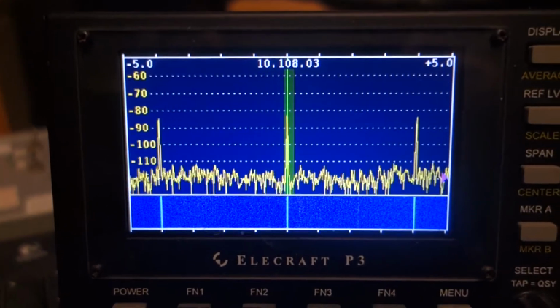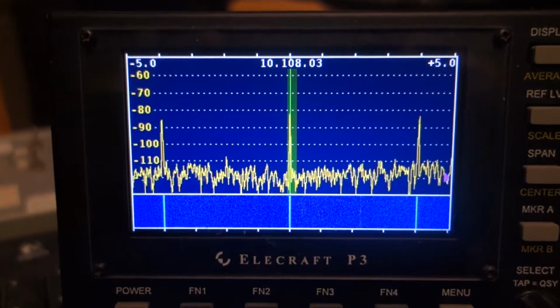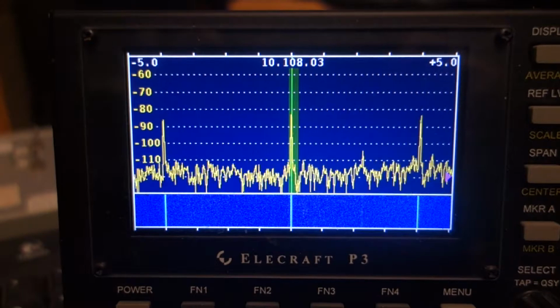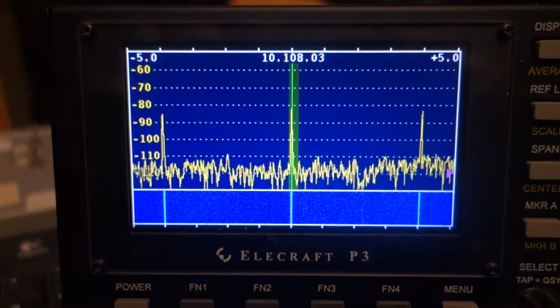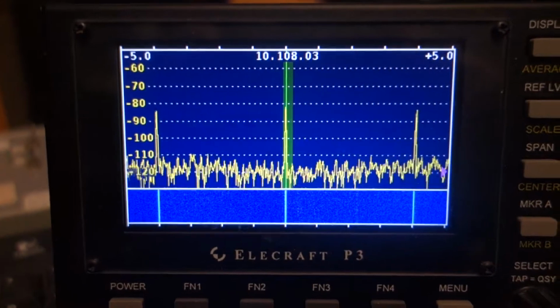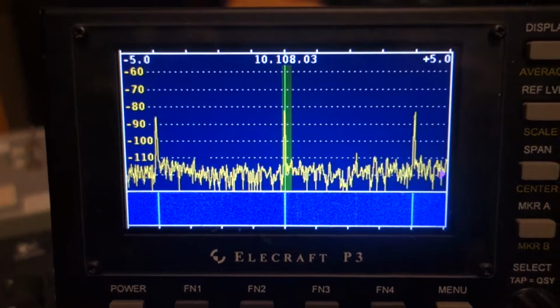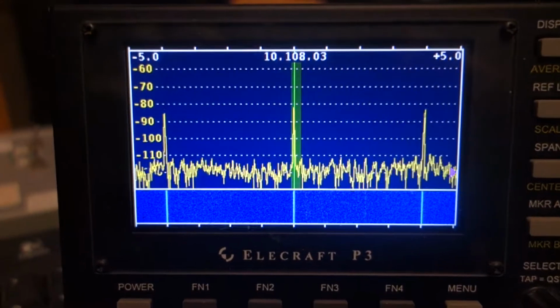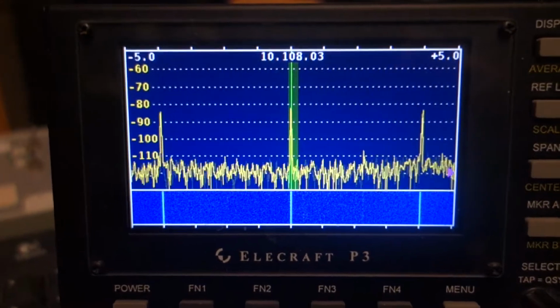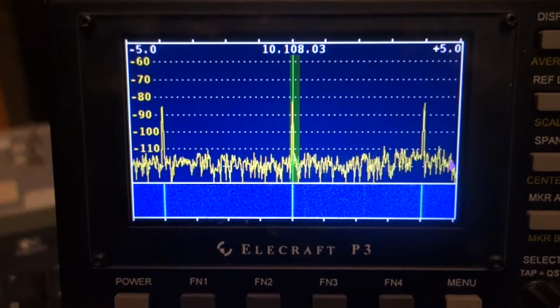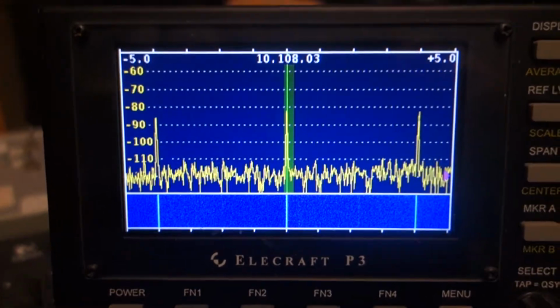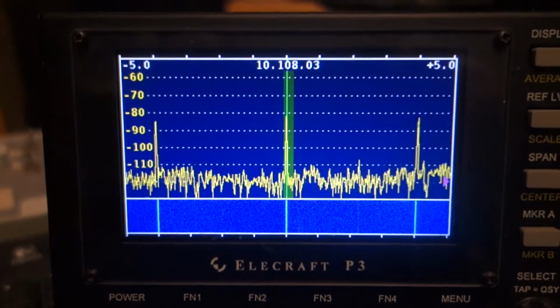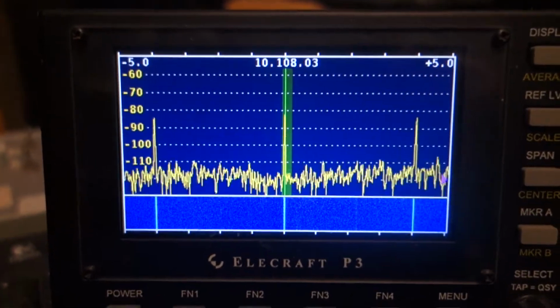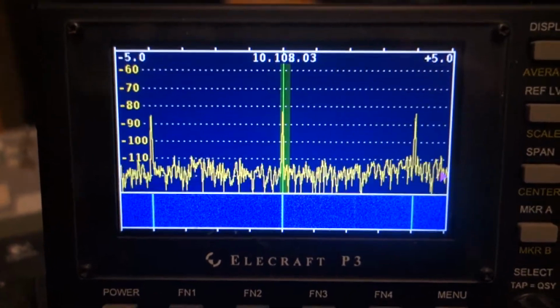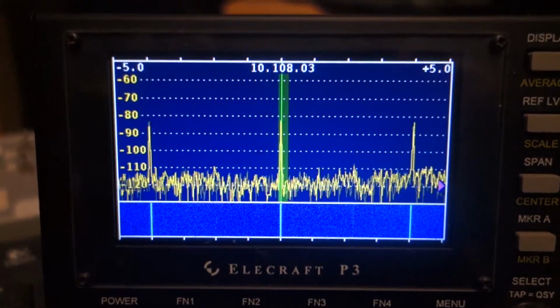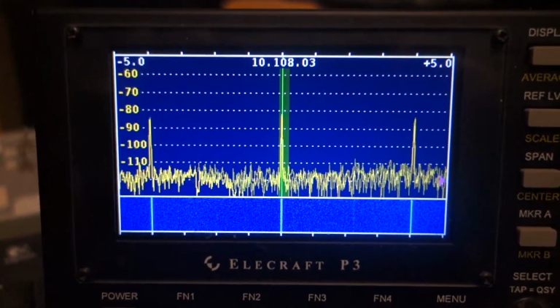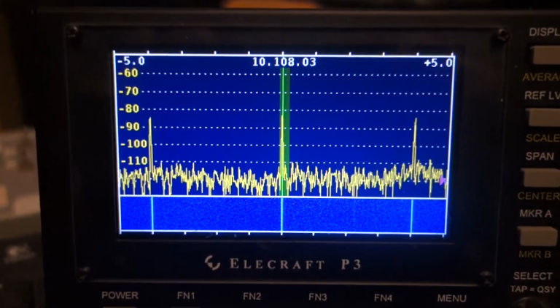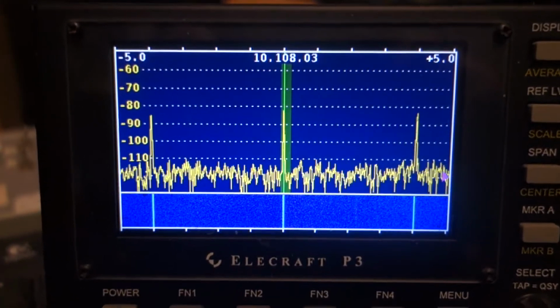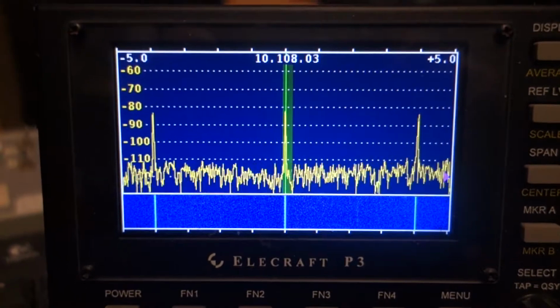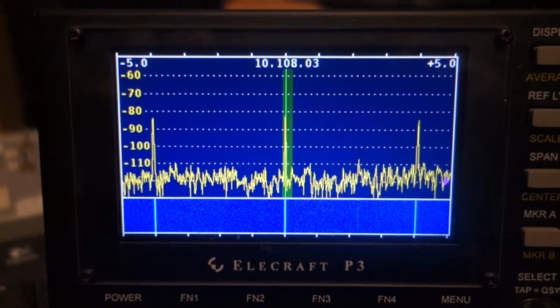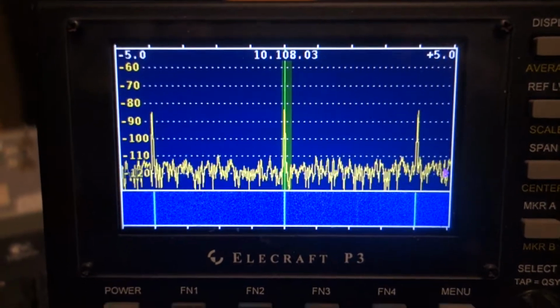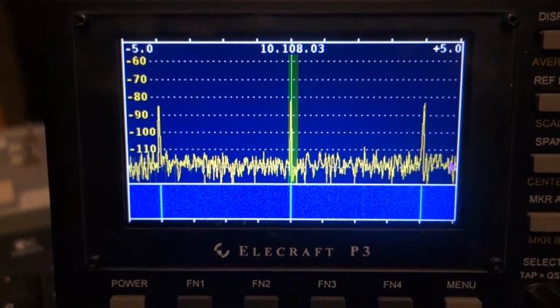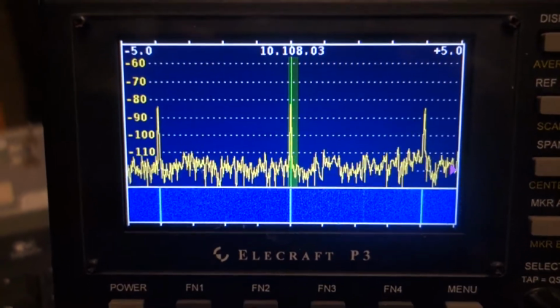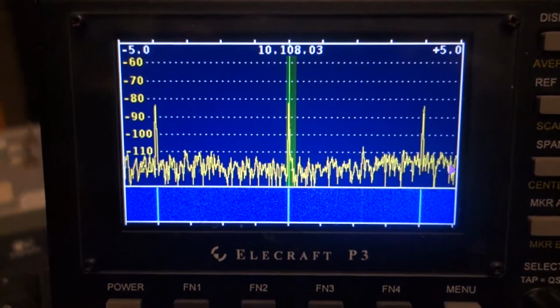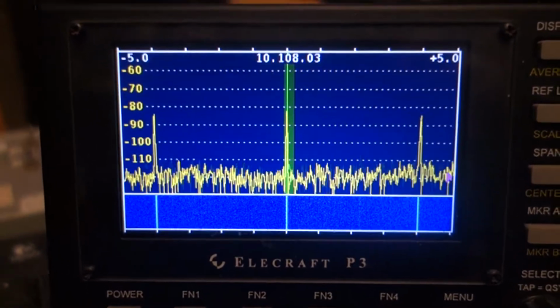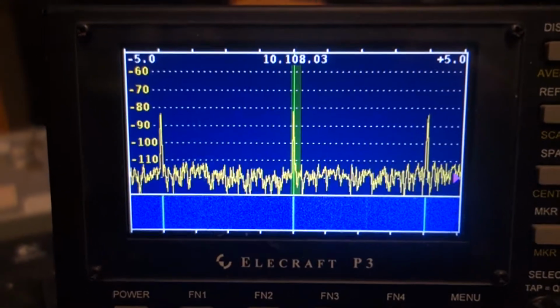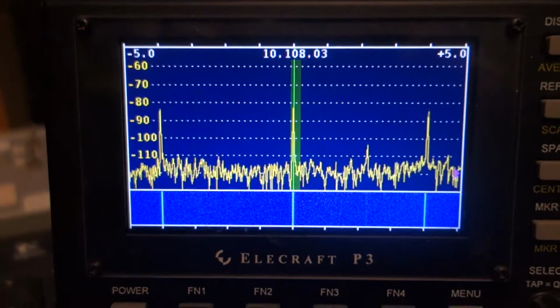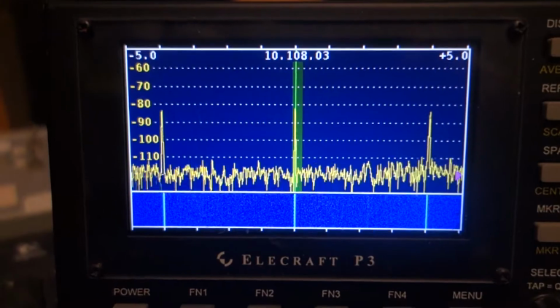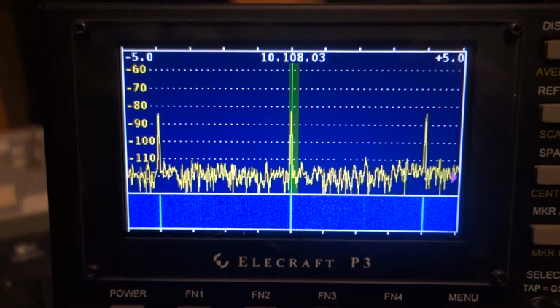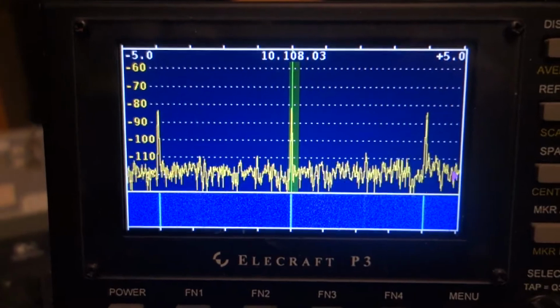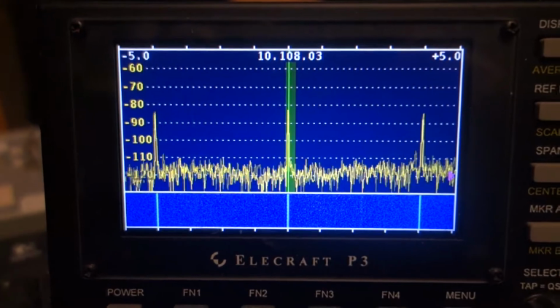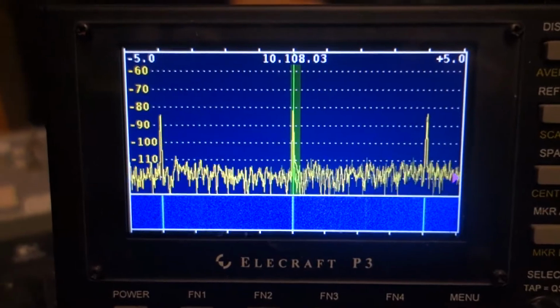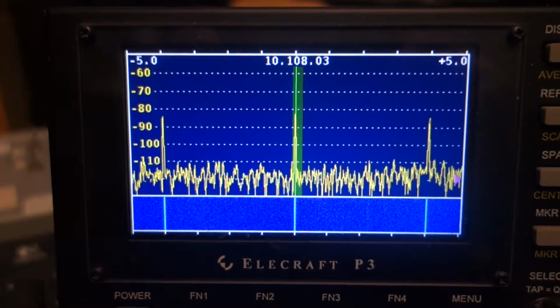So any DXpeditions listening, please go up 0.5. 10108.5 would be ideal.